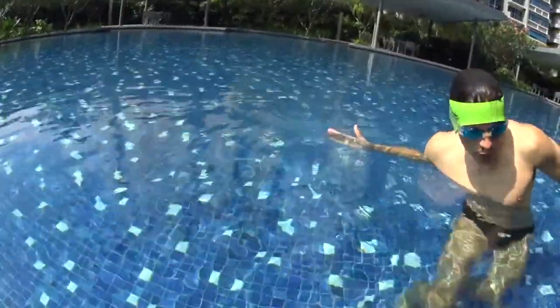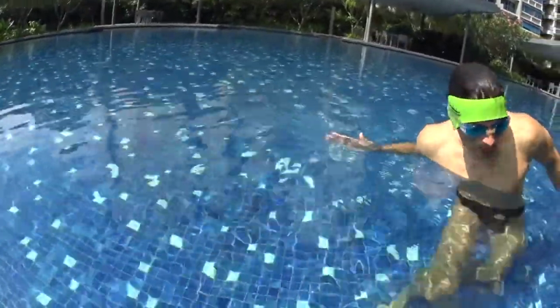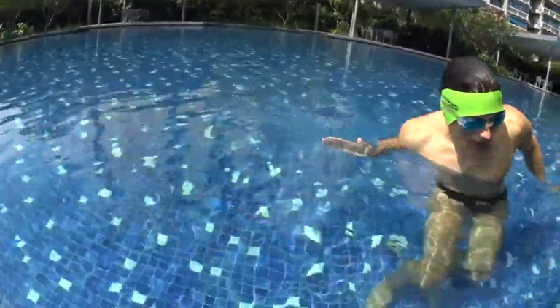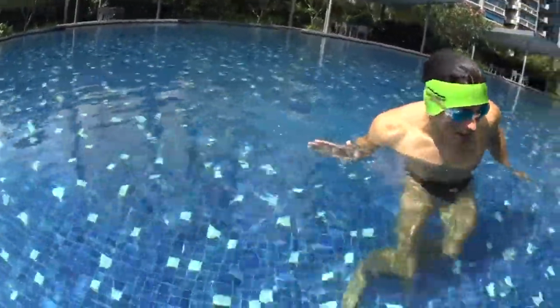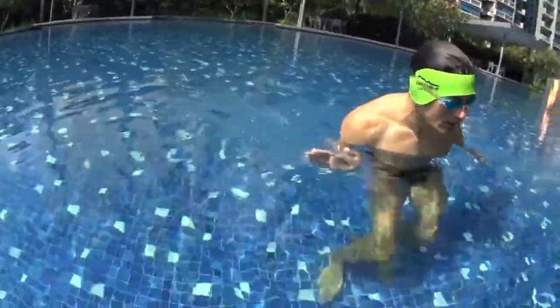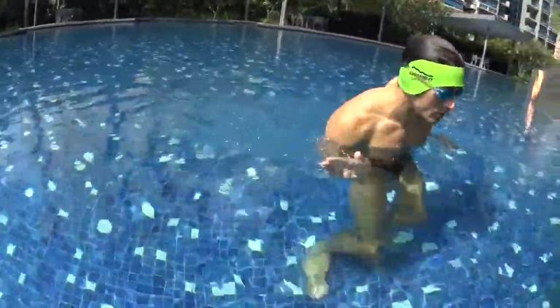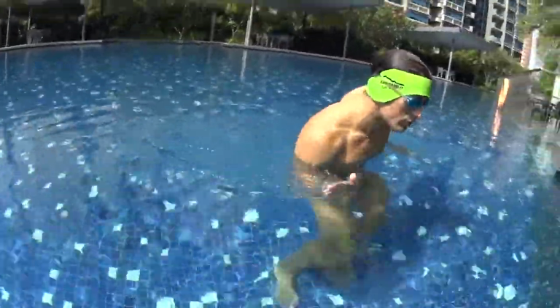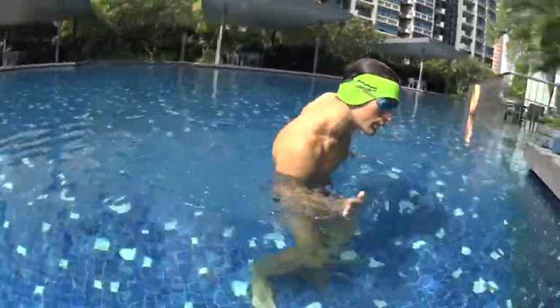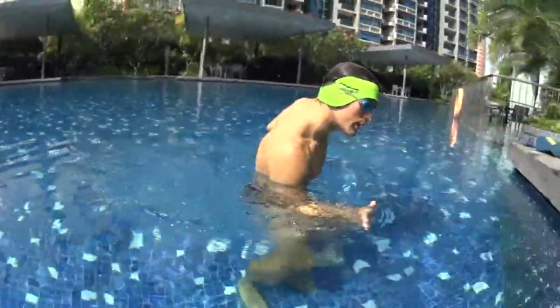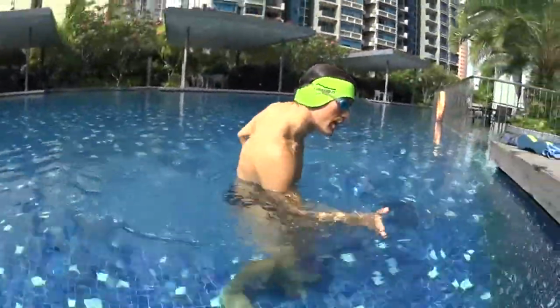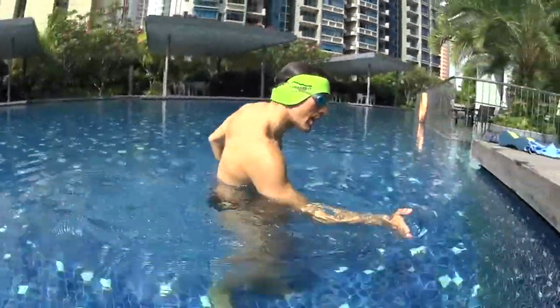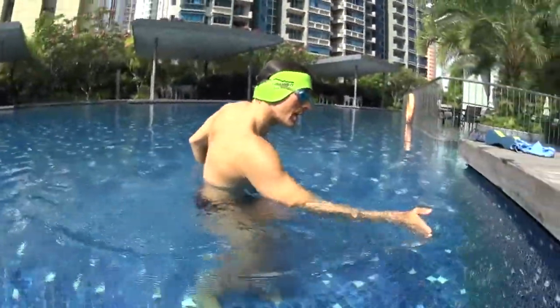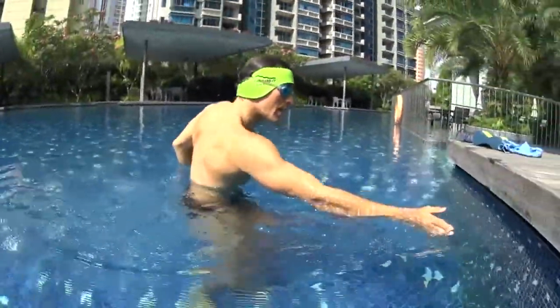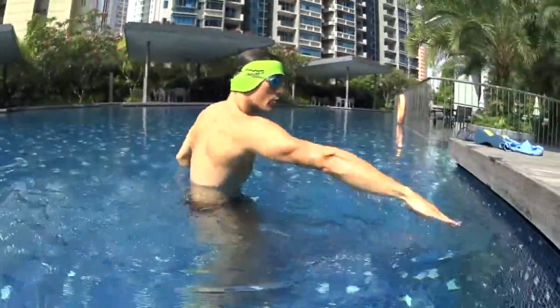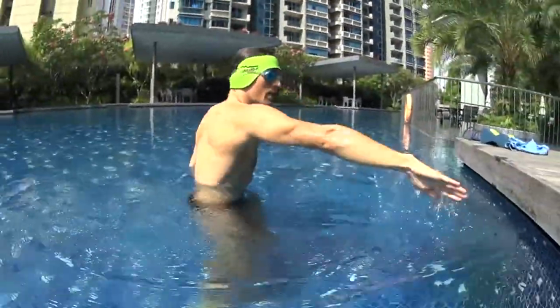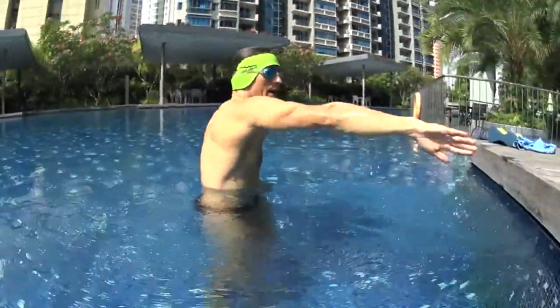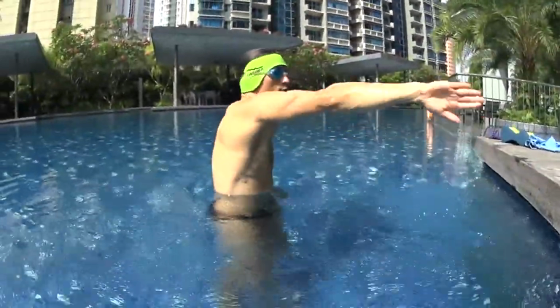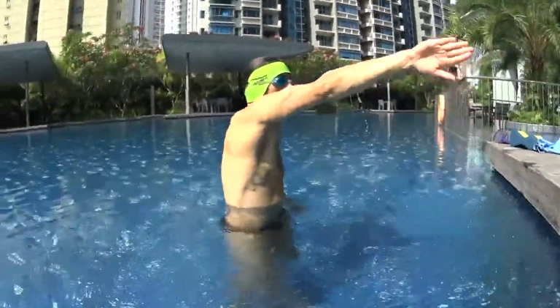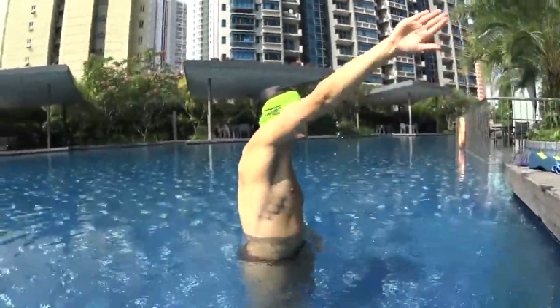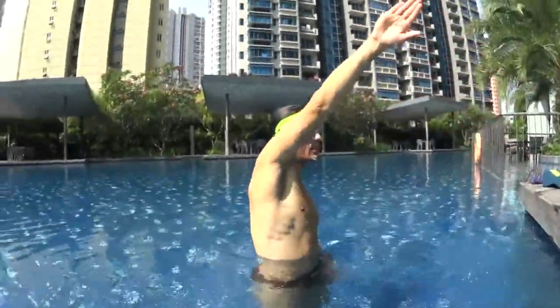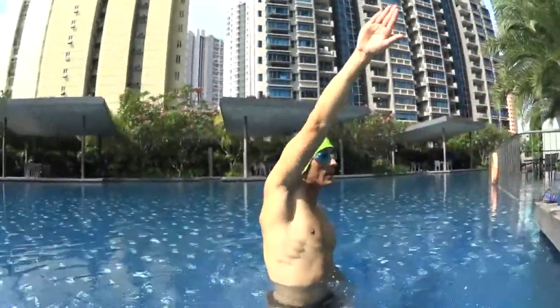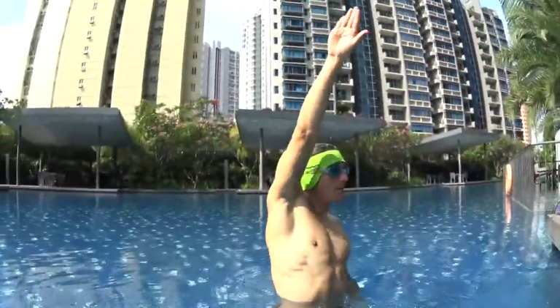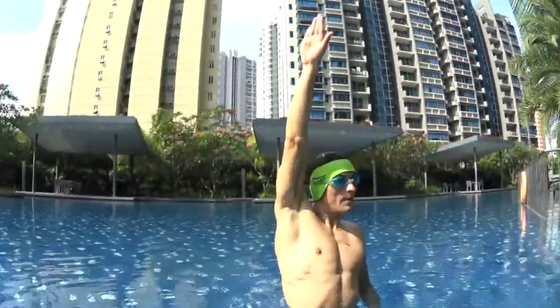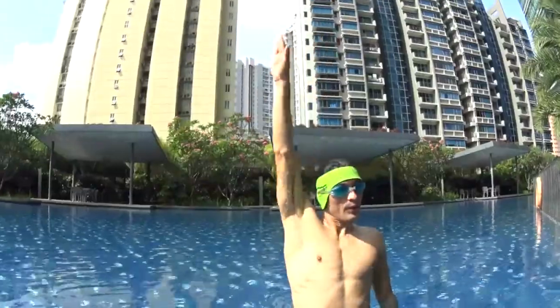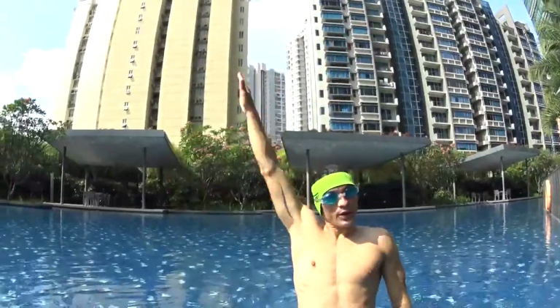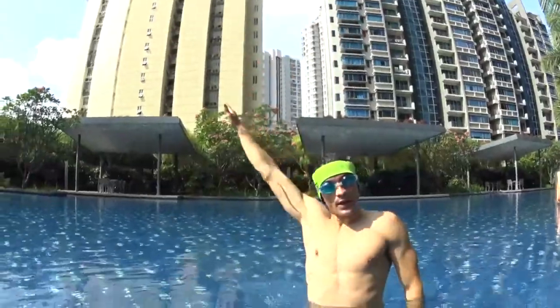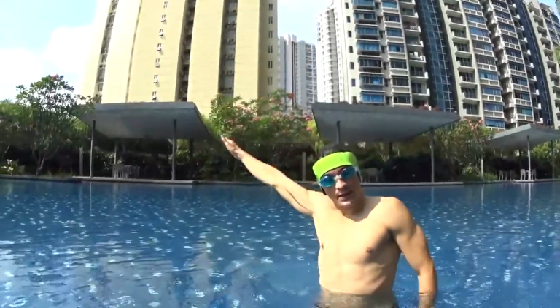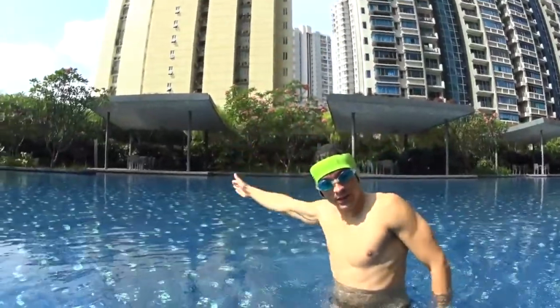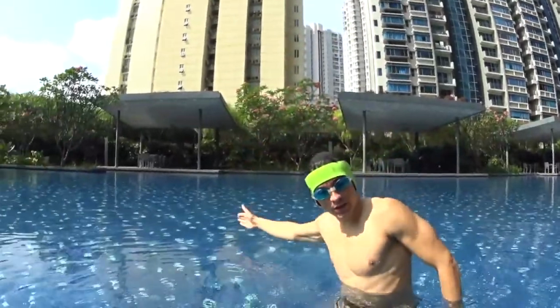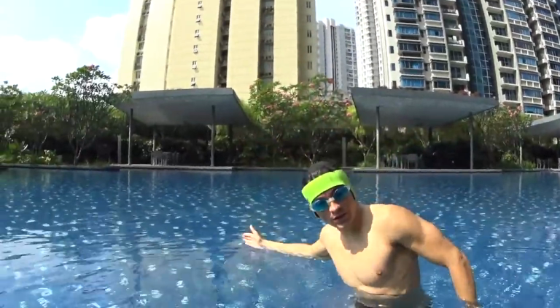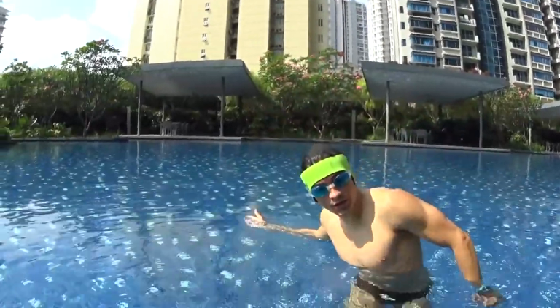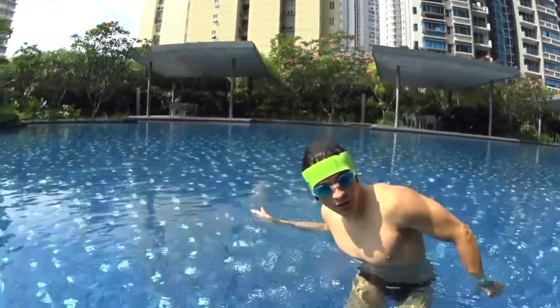Once you enter the water, you can bend your arms, accelerate the movement to pull until your legs before you repeat again.